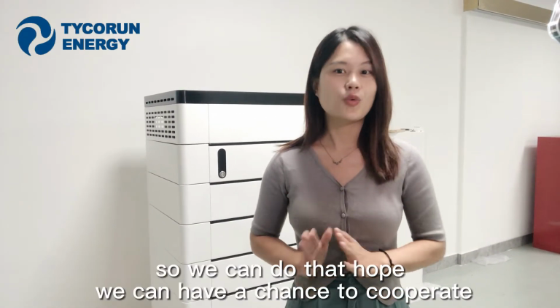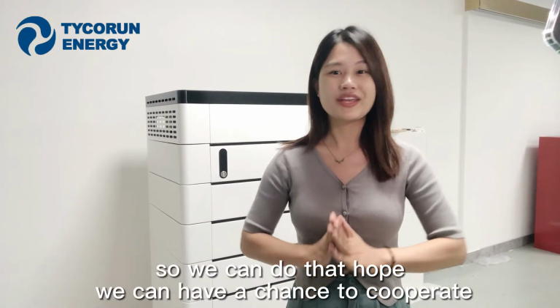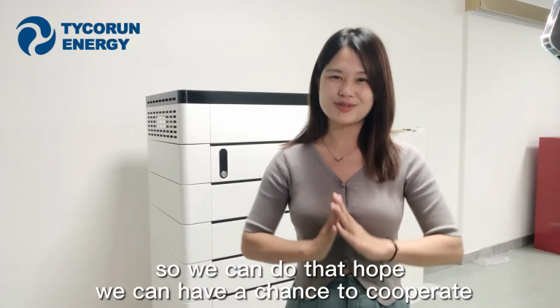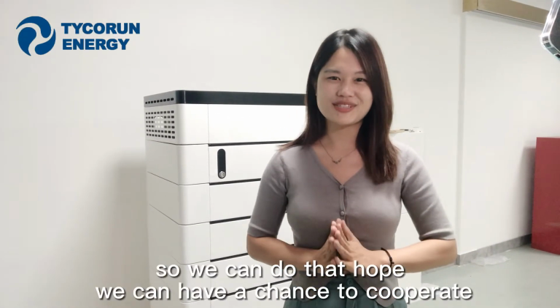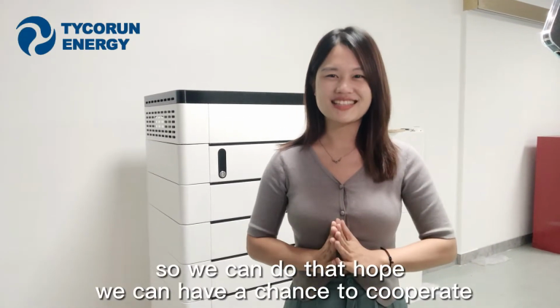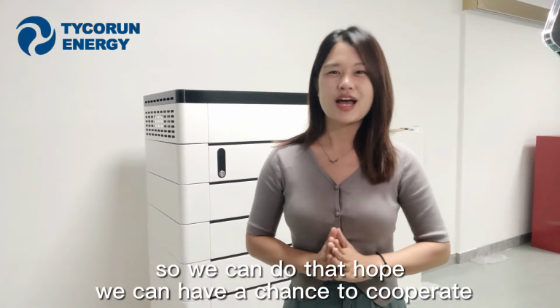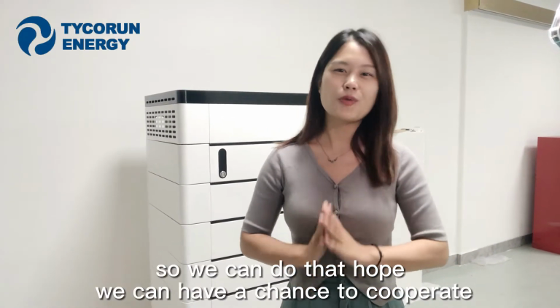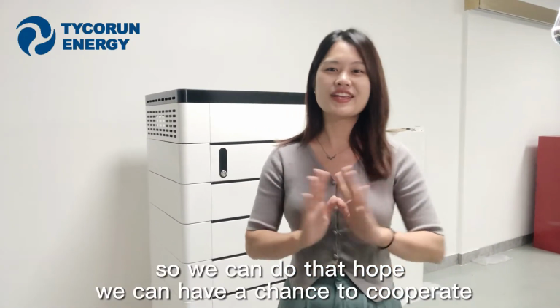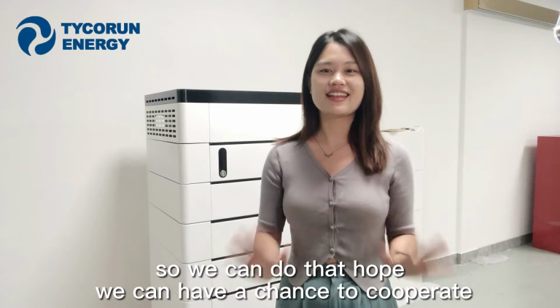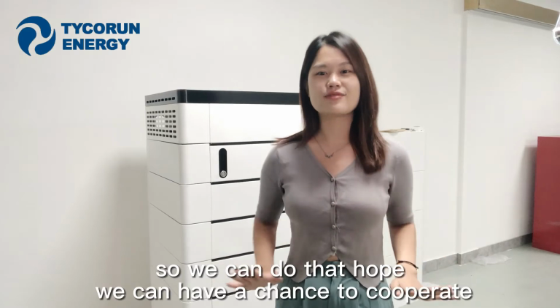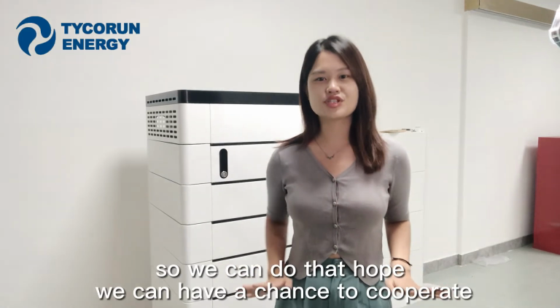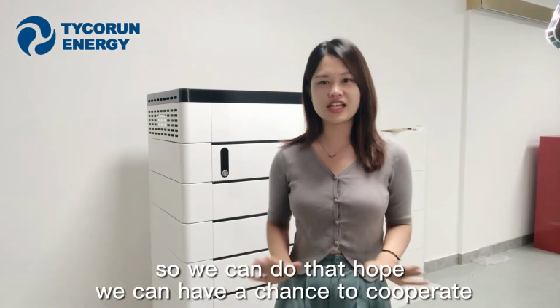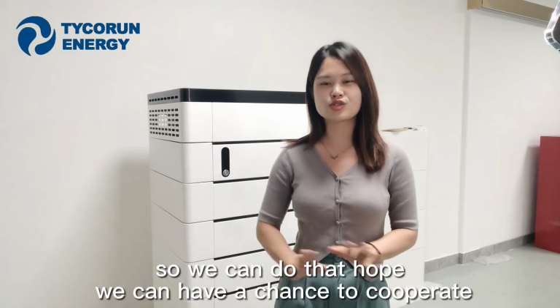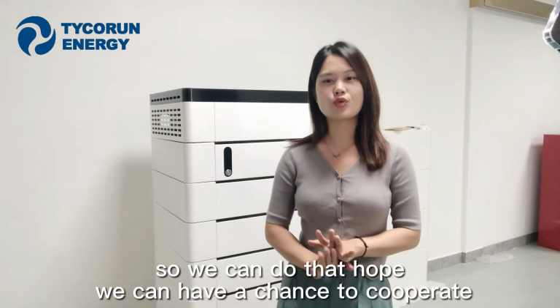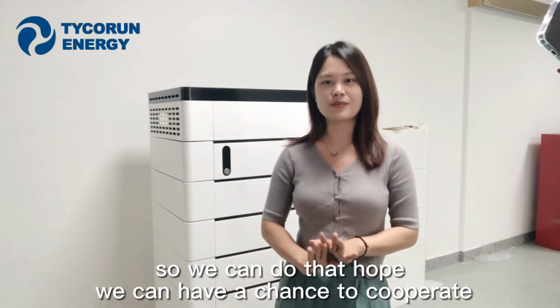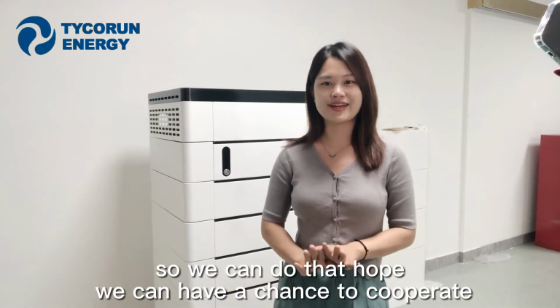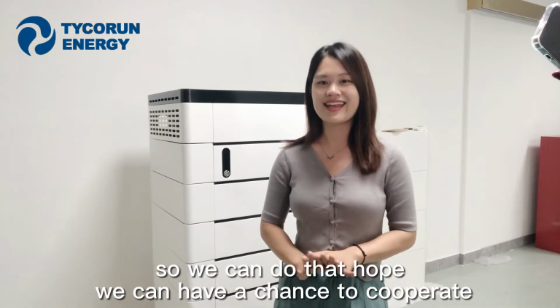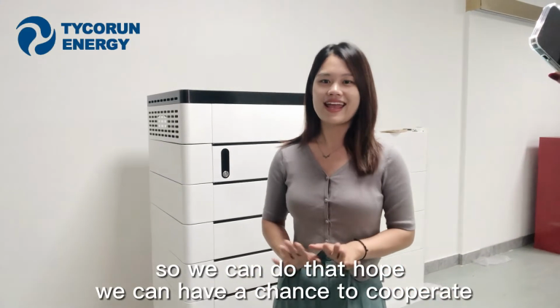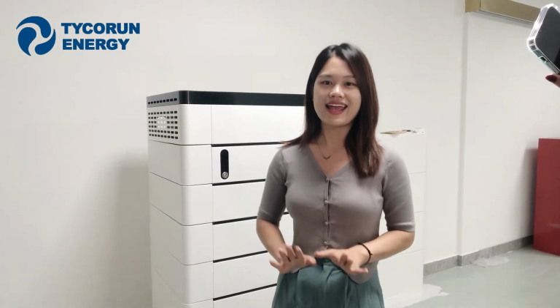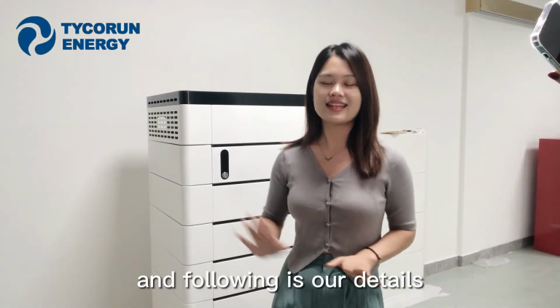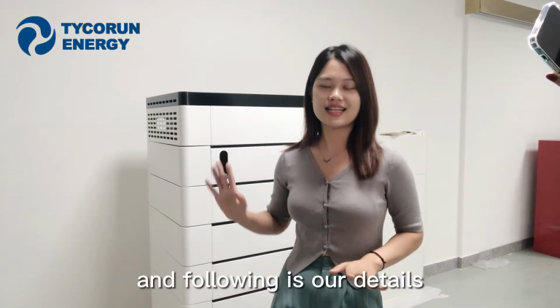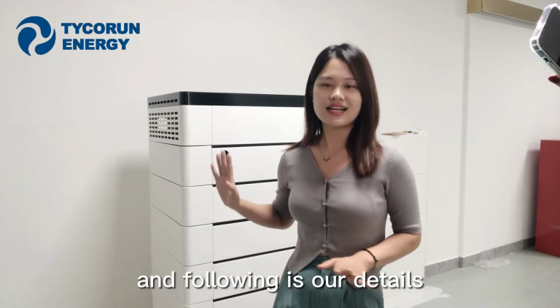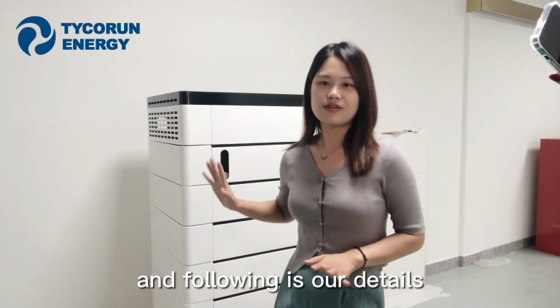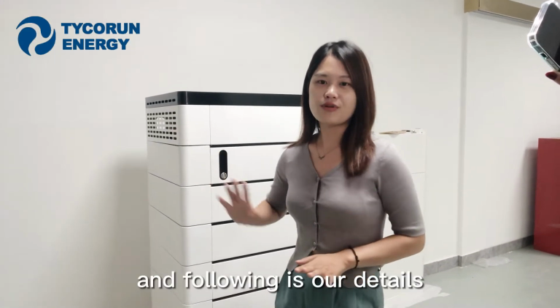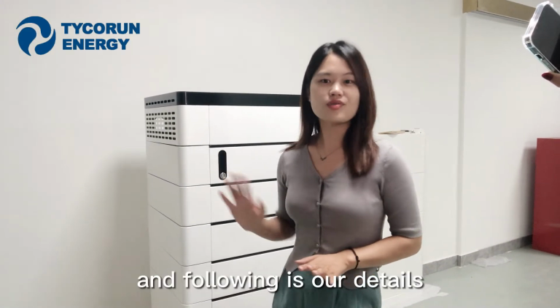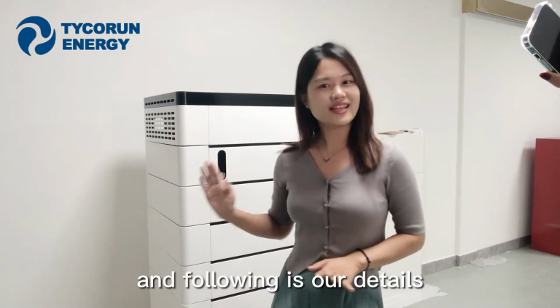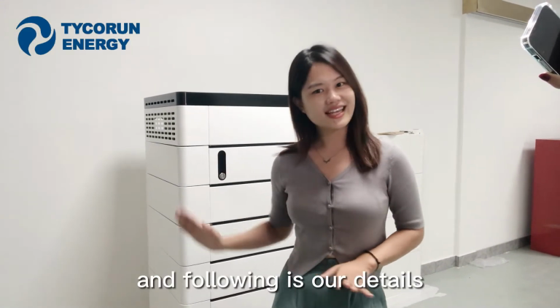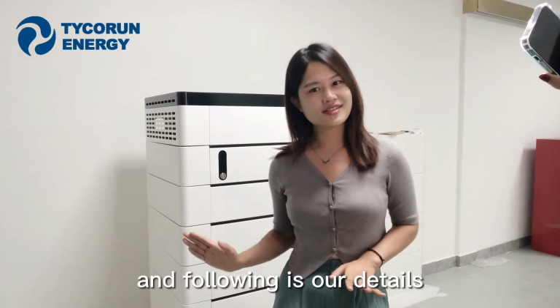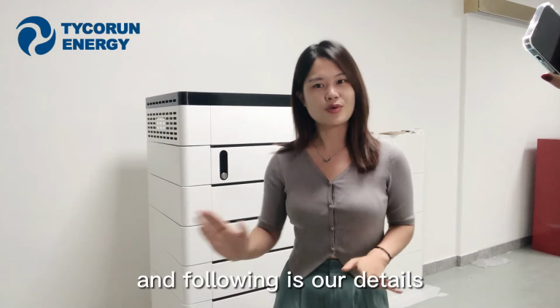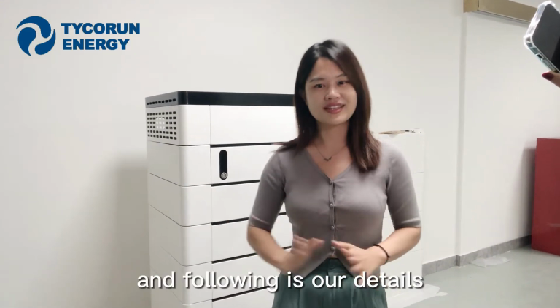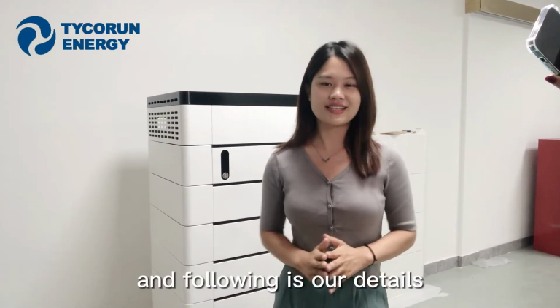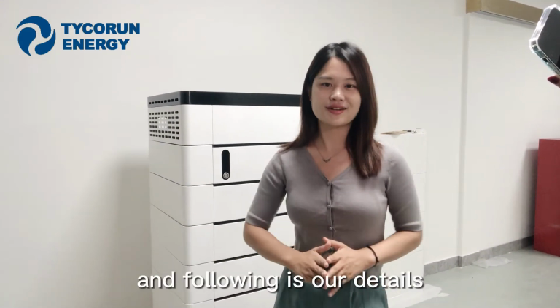So we can deliver that. We hope we have a chance to cooperate, and the following slides show our details.